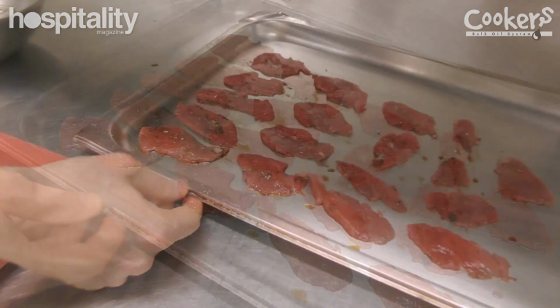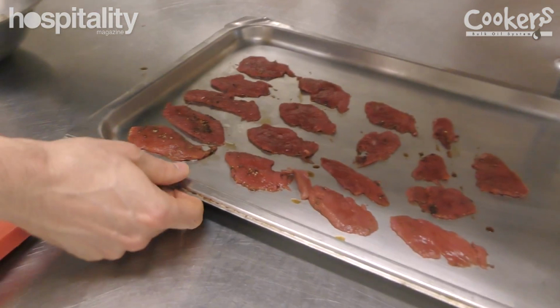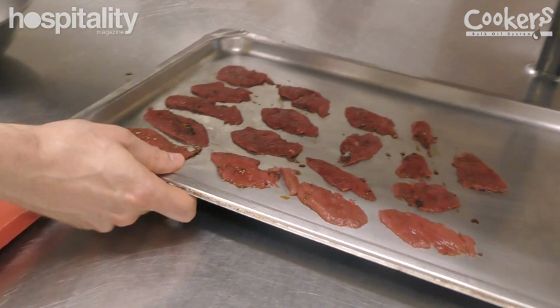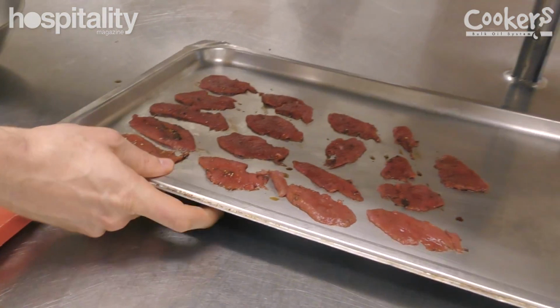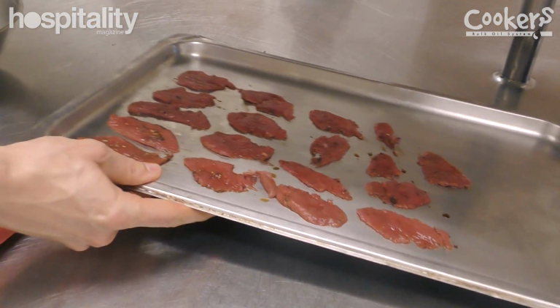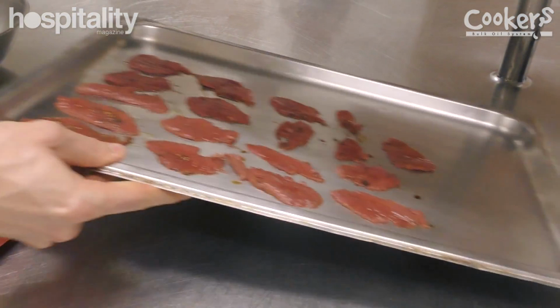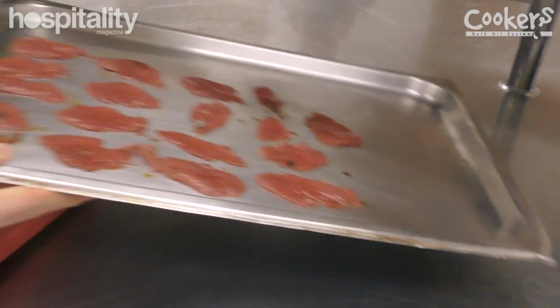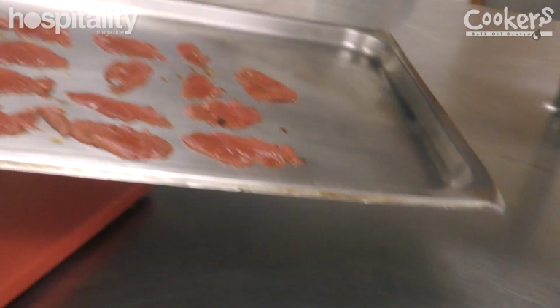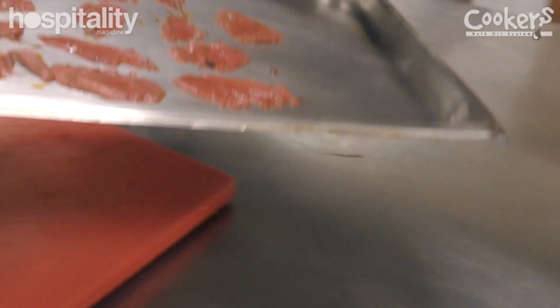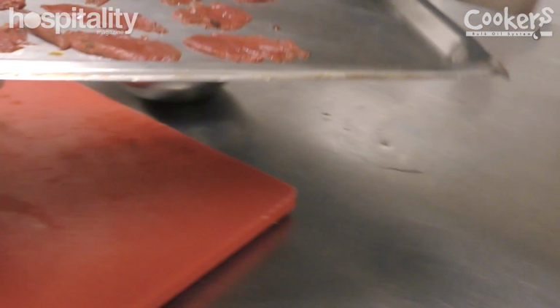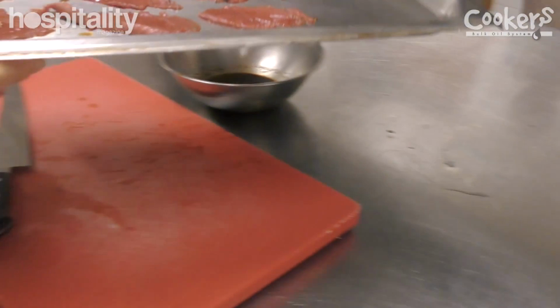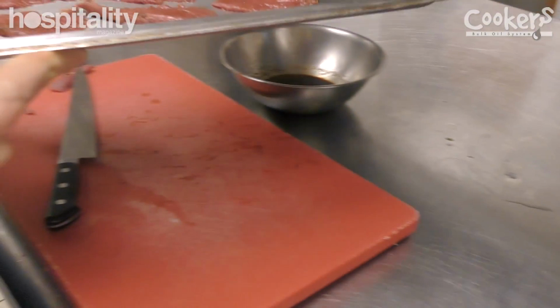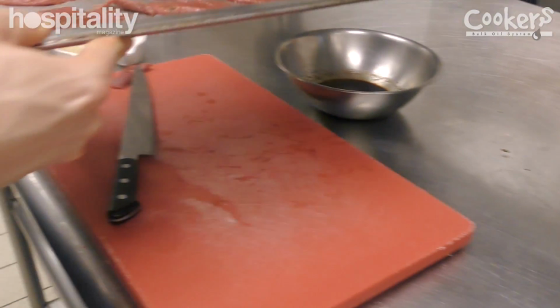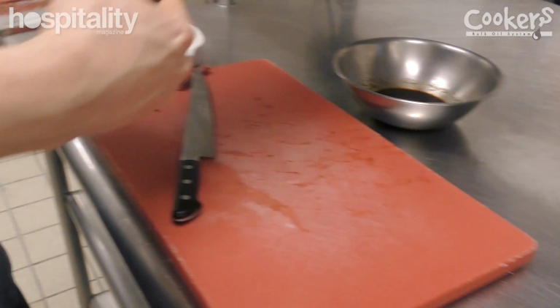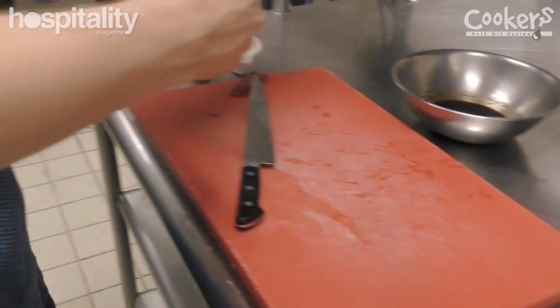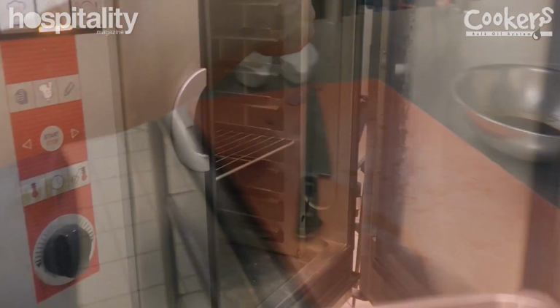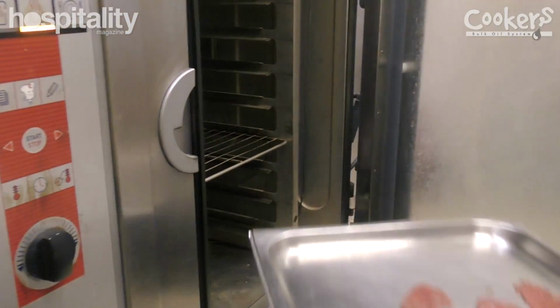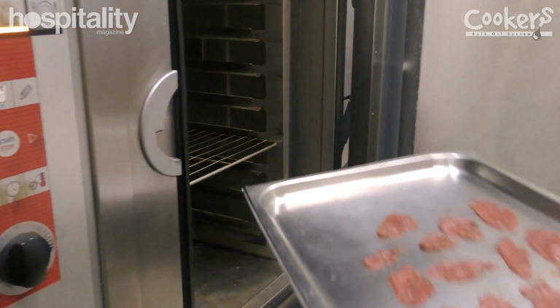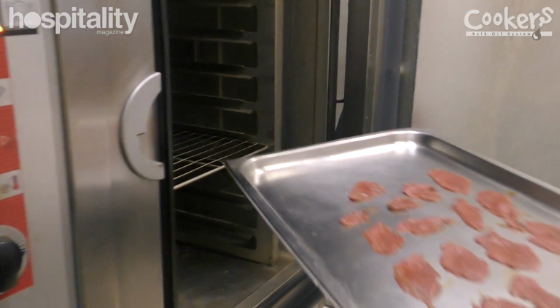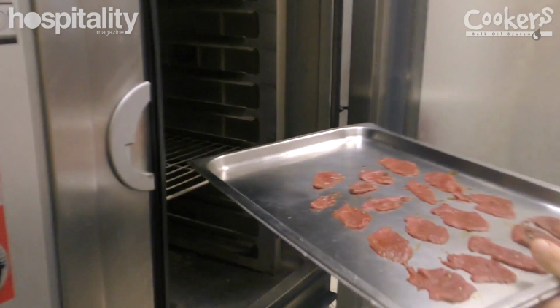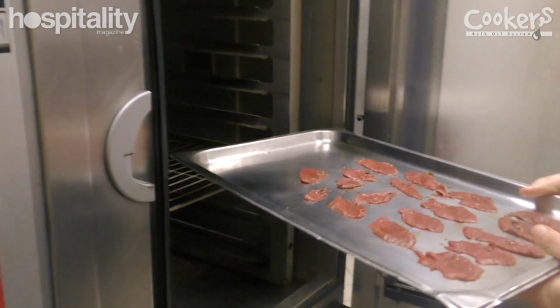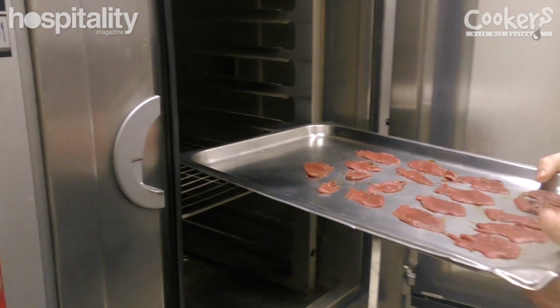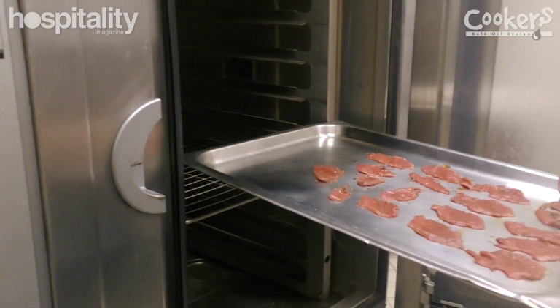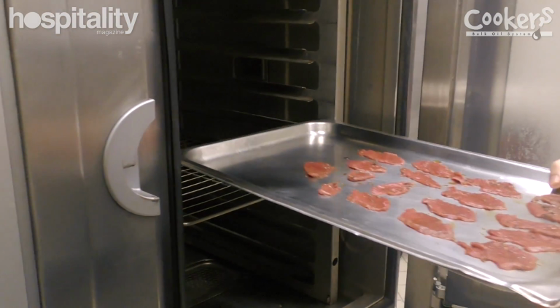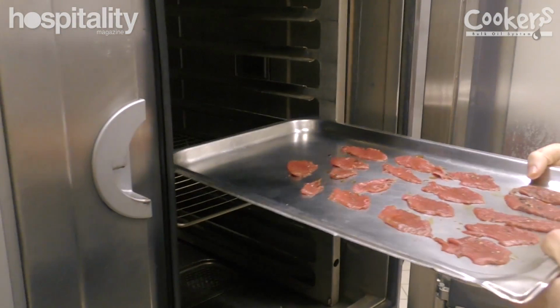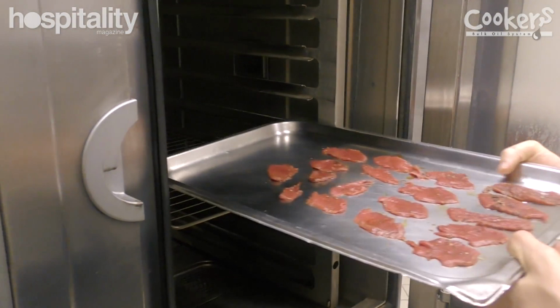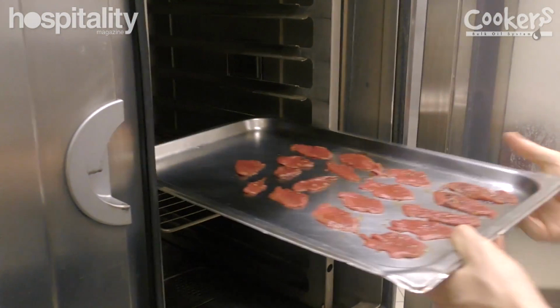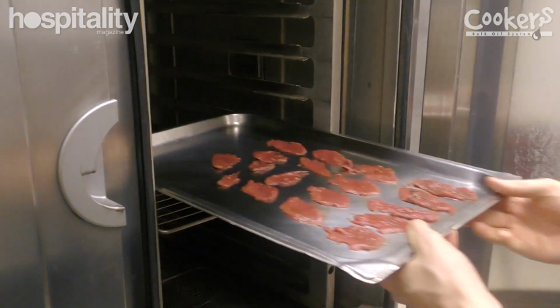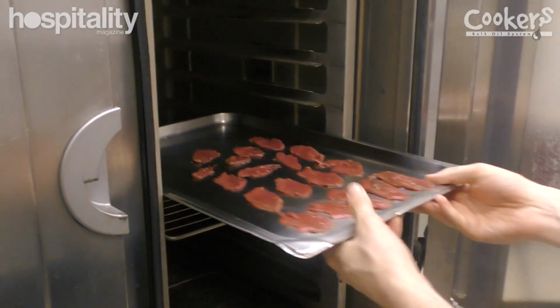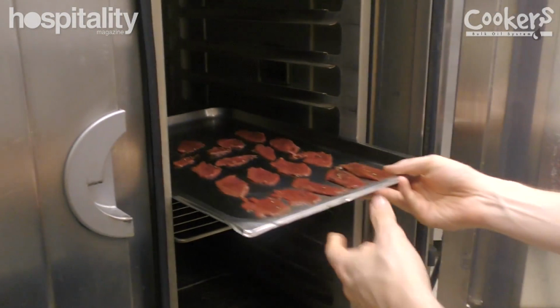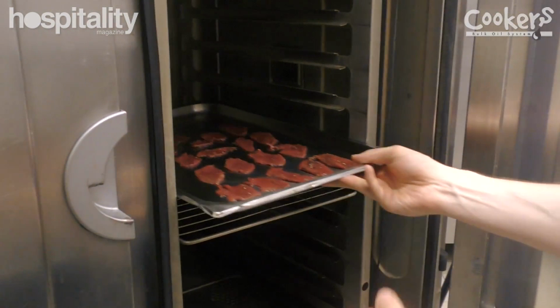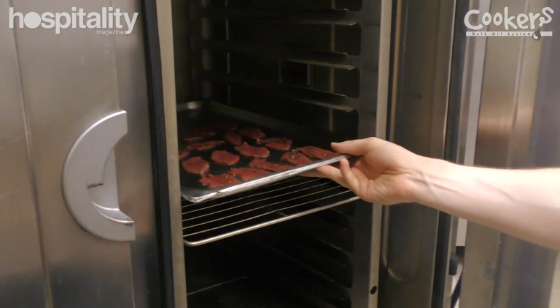We then take the jerky, put it into a 50 degree oven, and let it go for about five hours until it's nice and dried out.